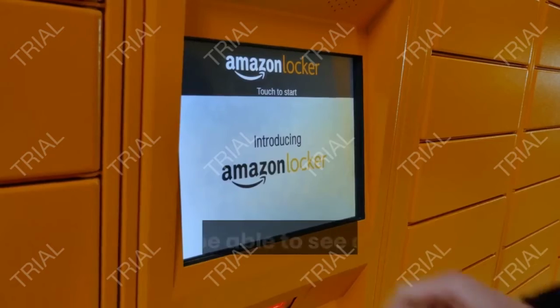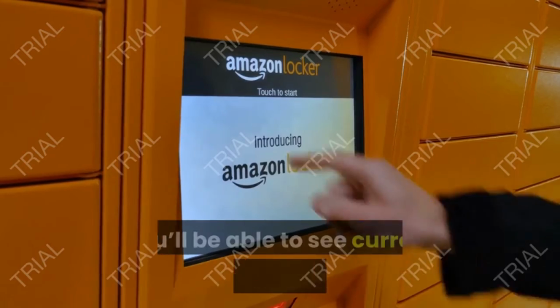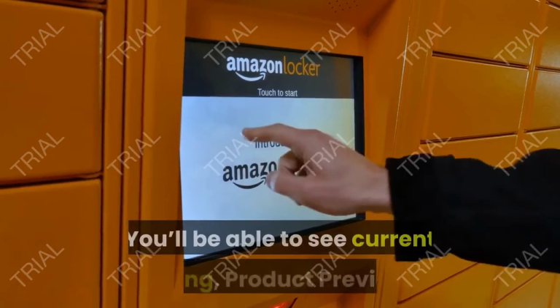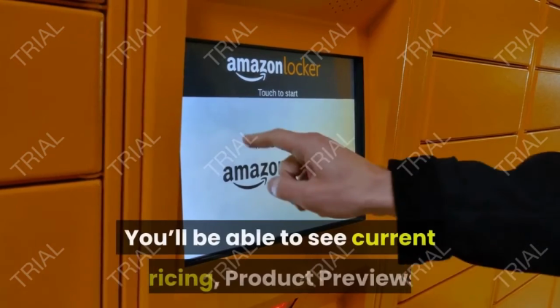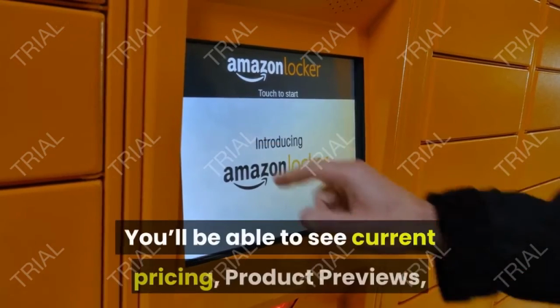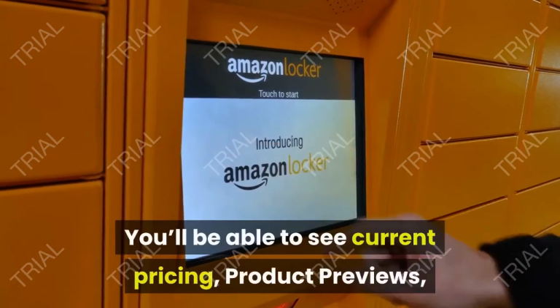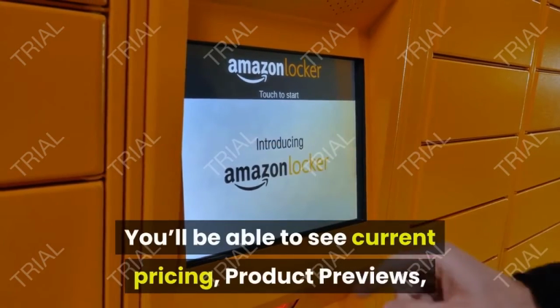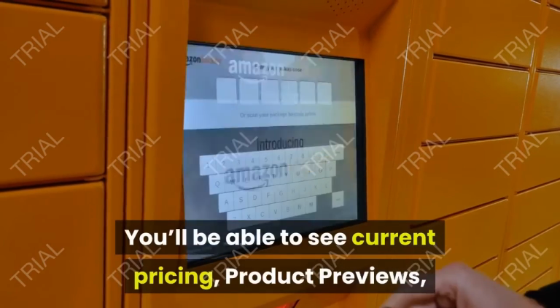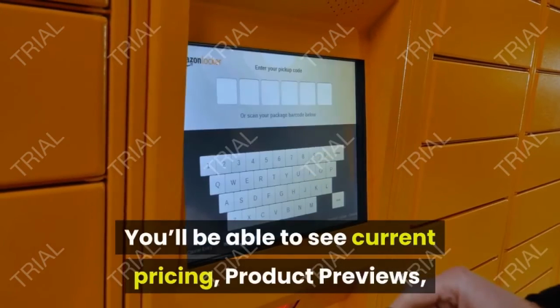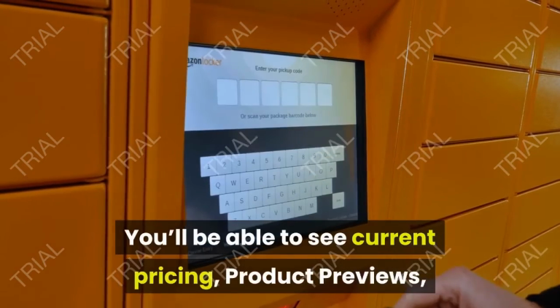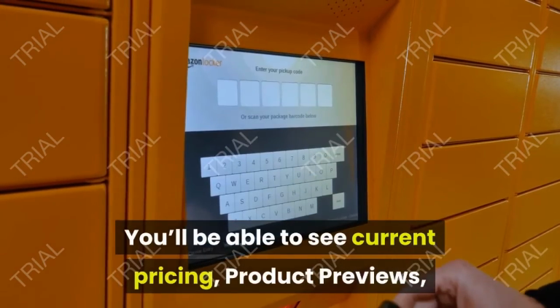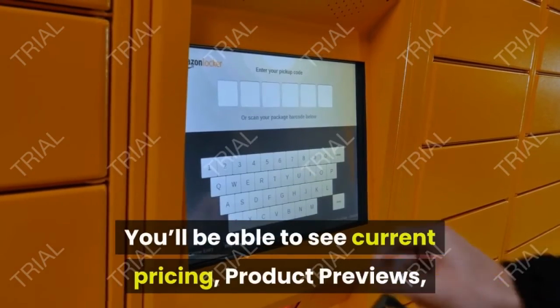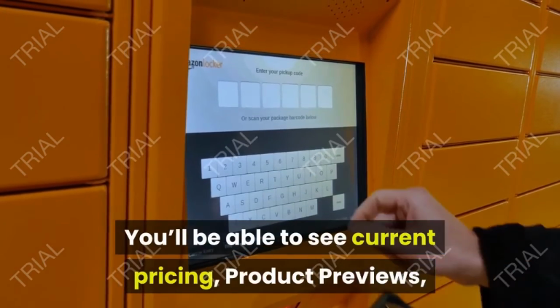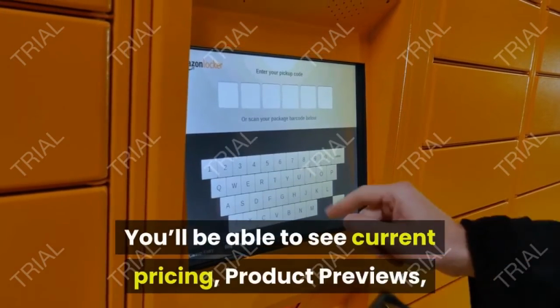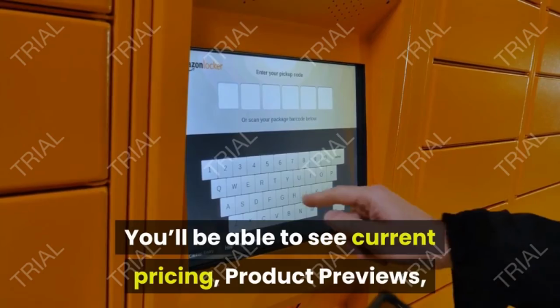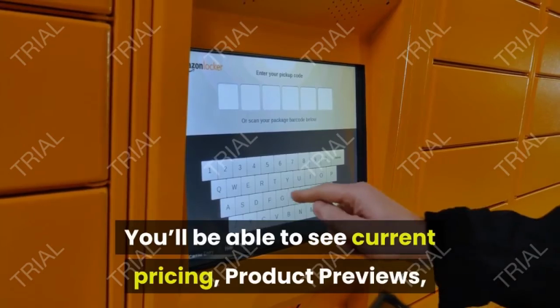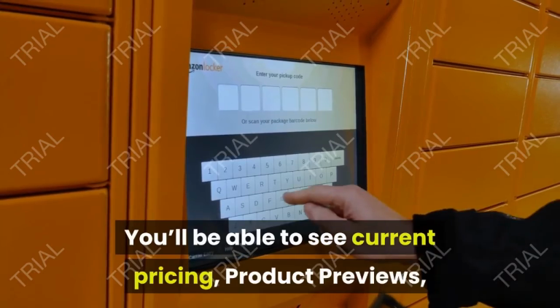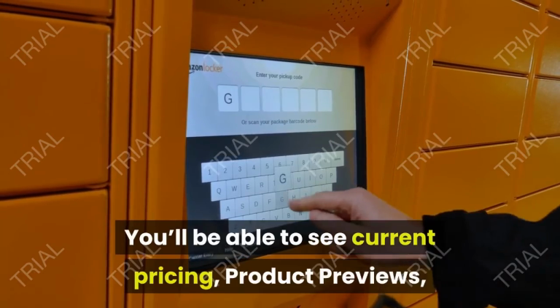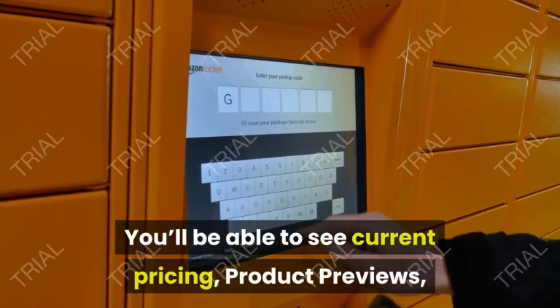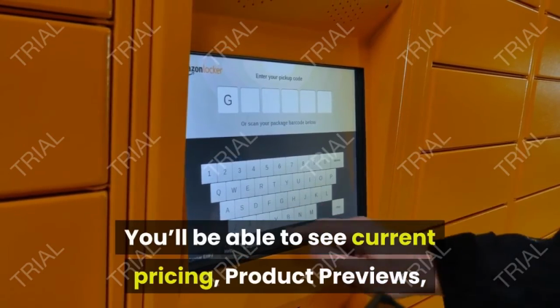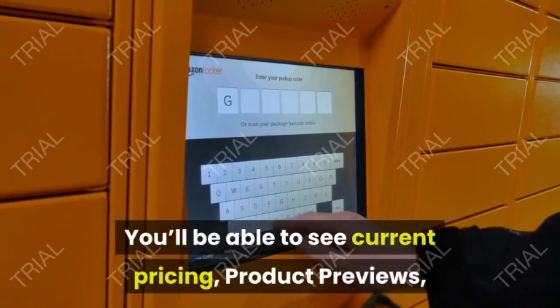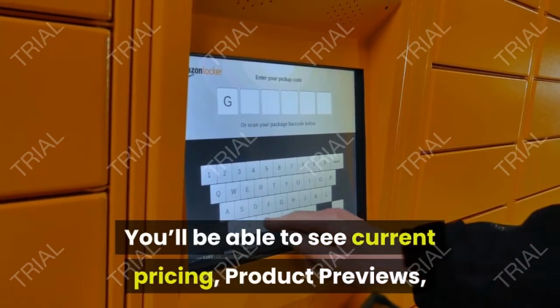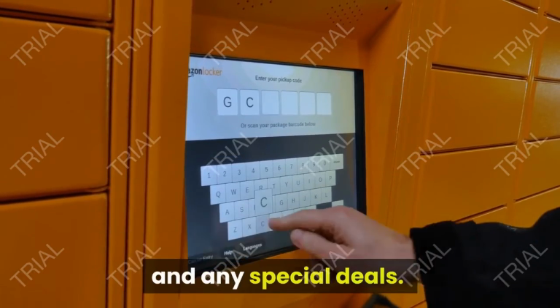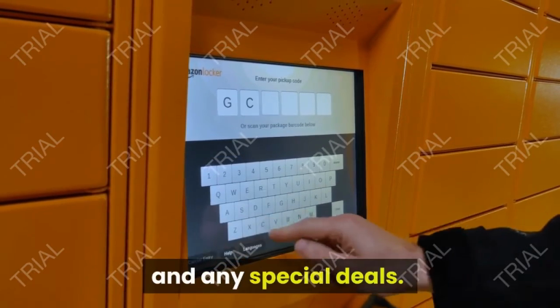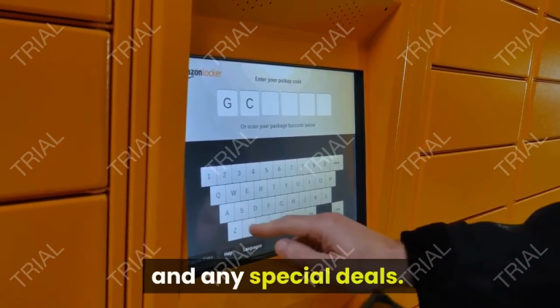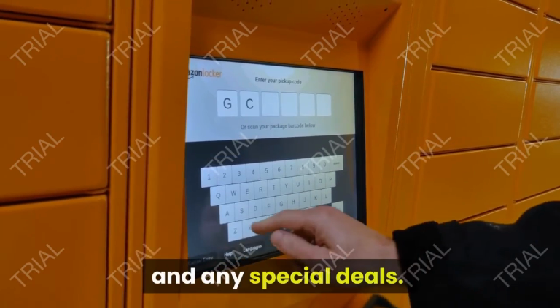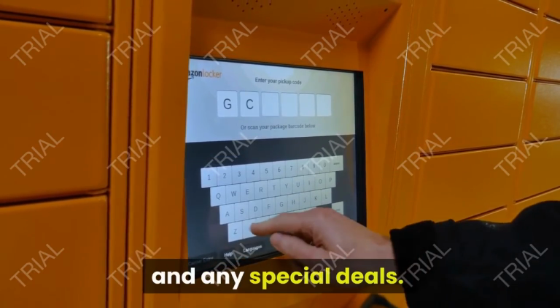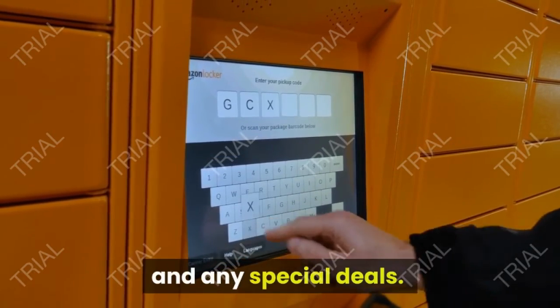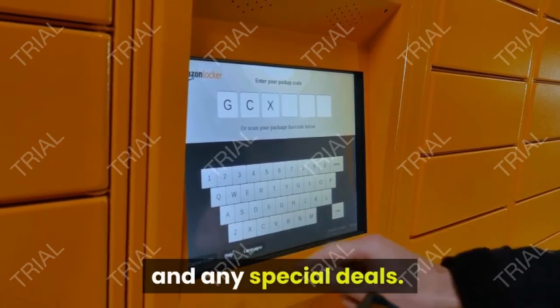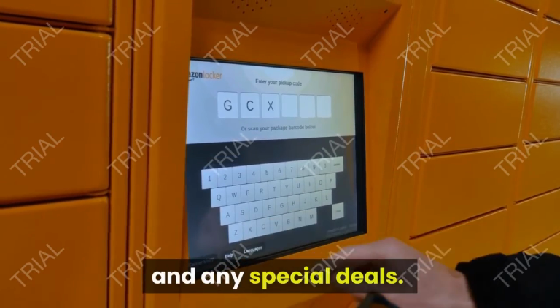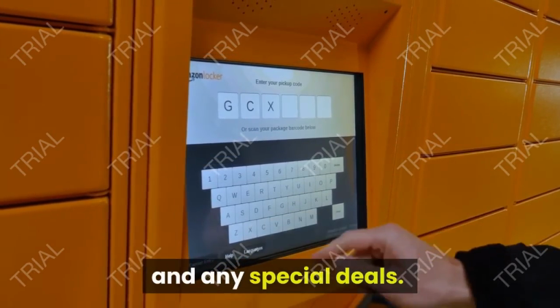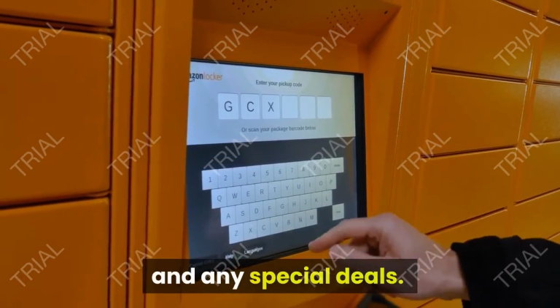You'll be able to see current pricing, product previews, and any special deals.